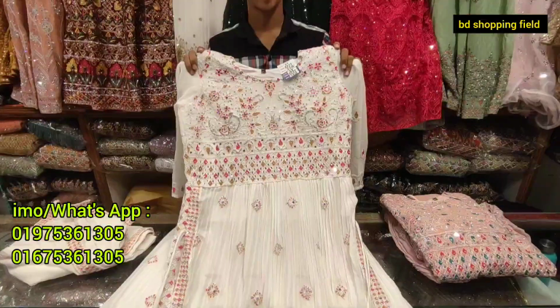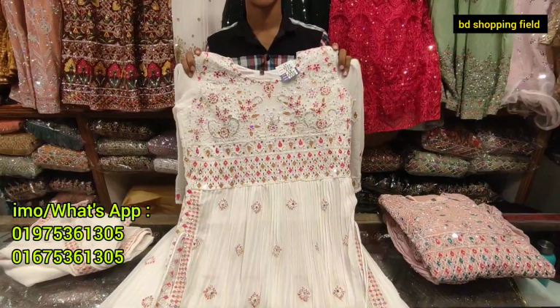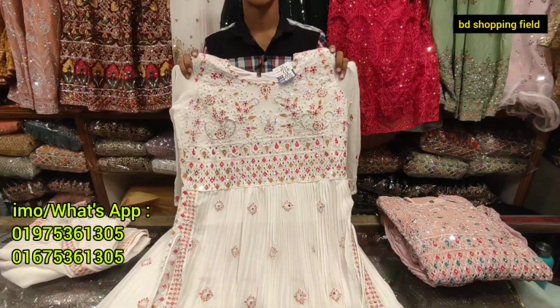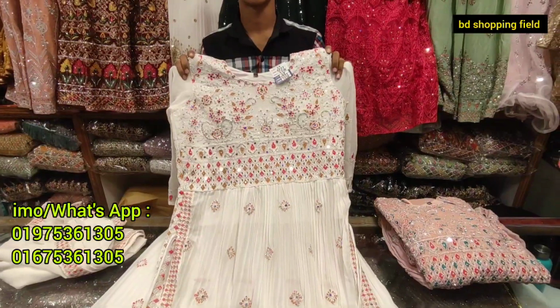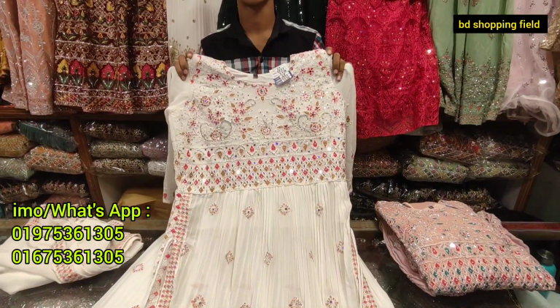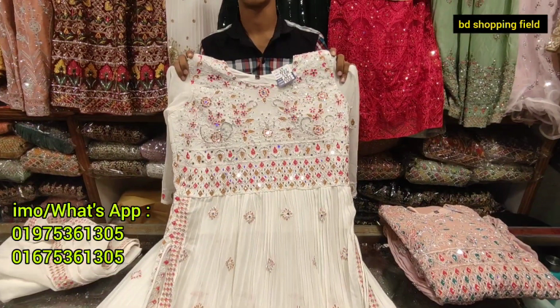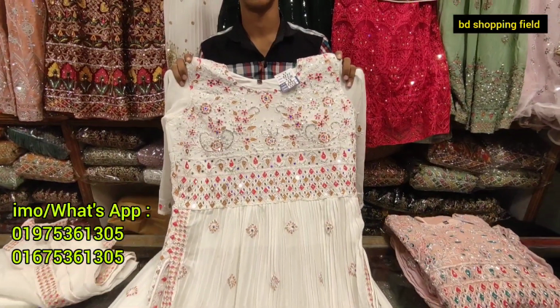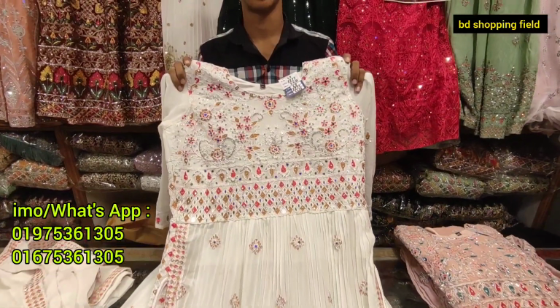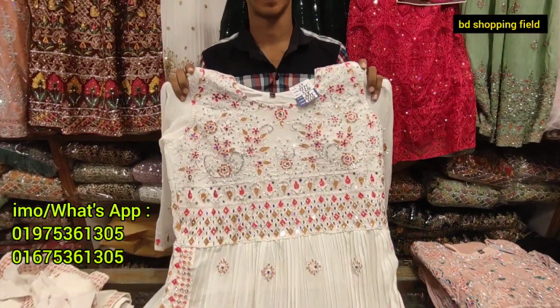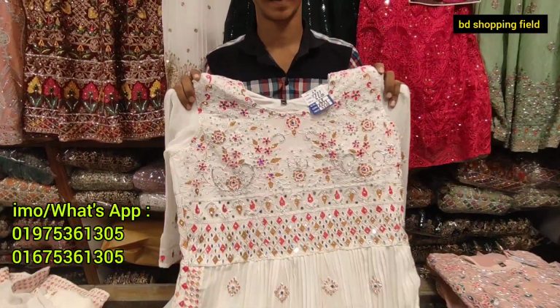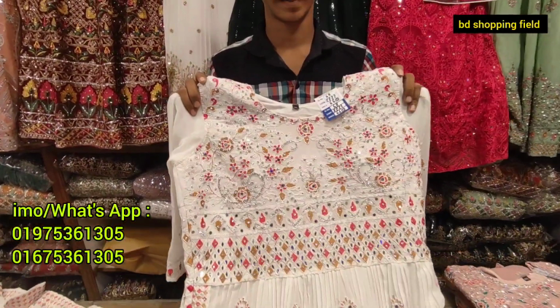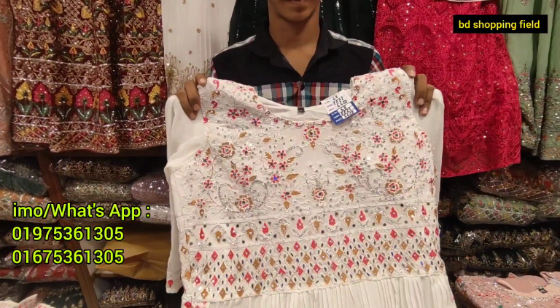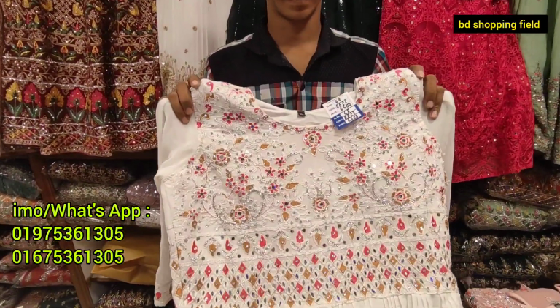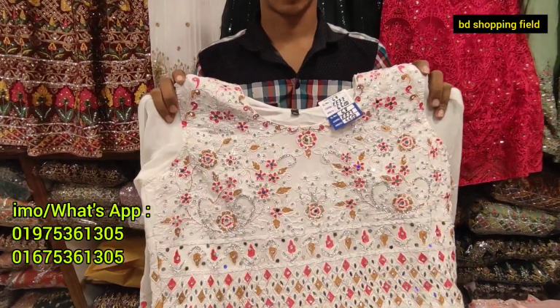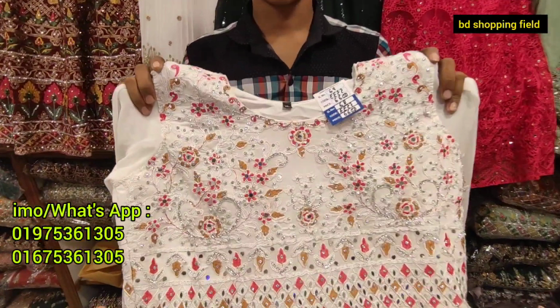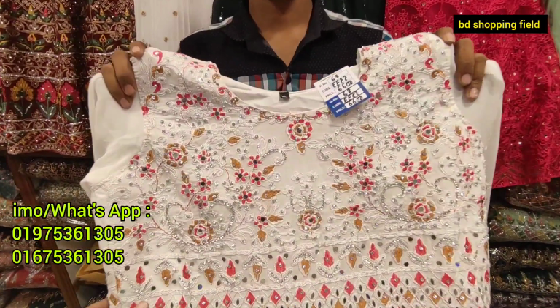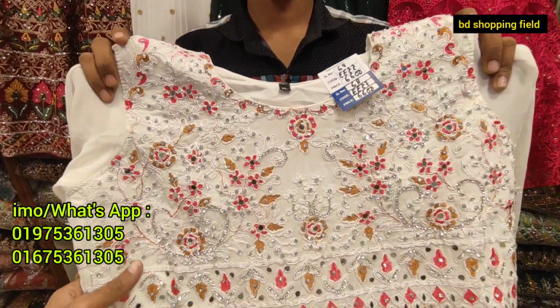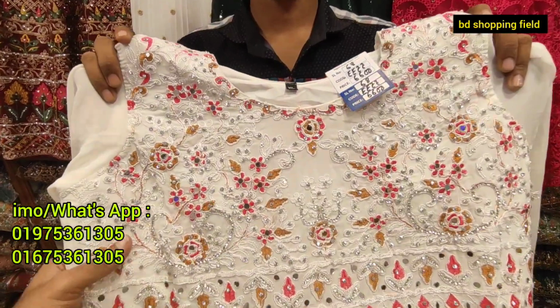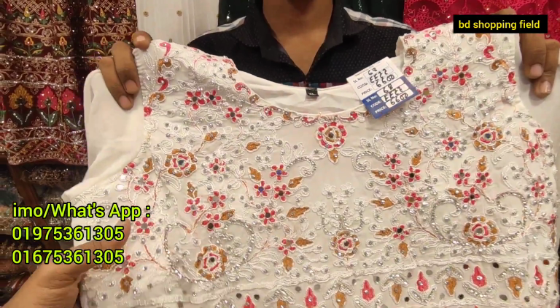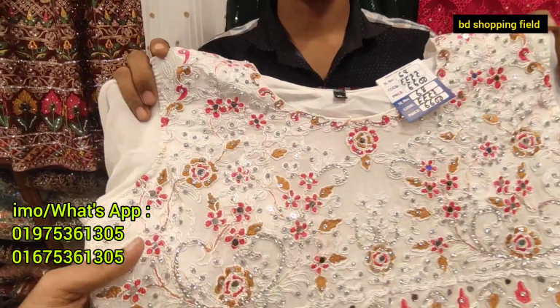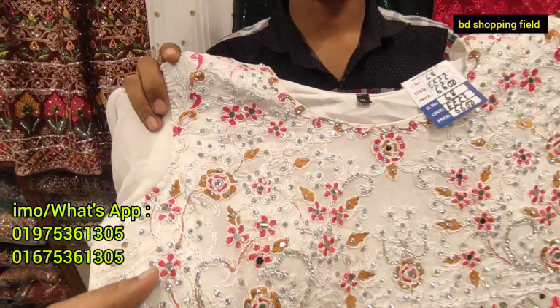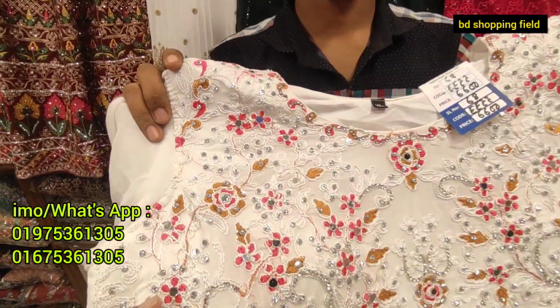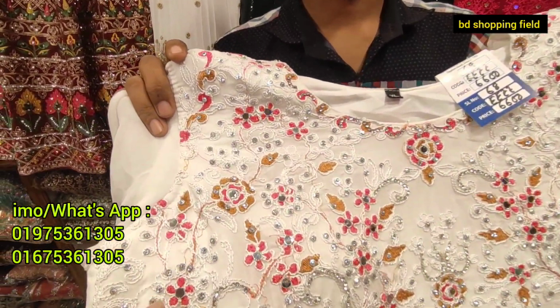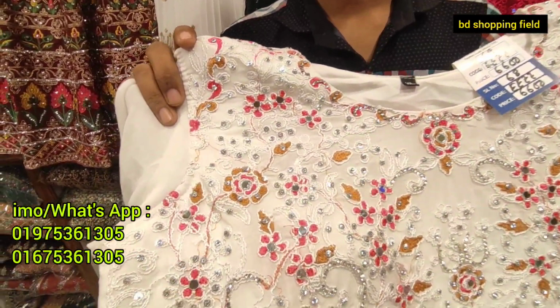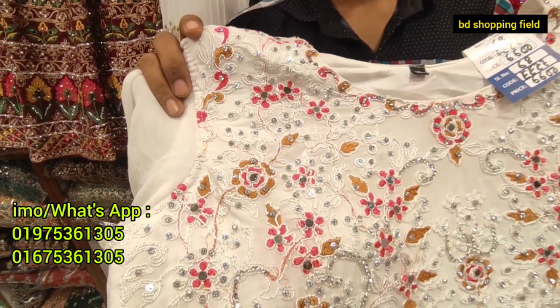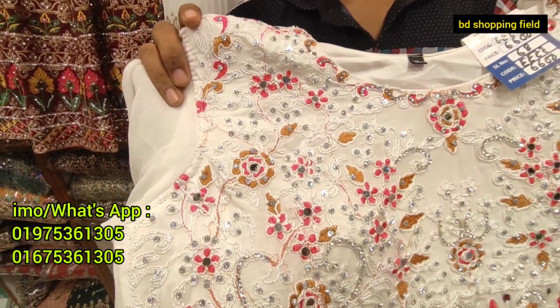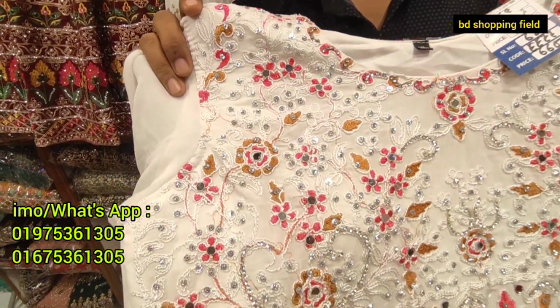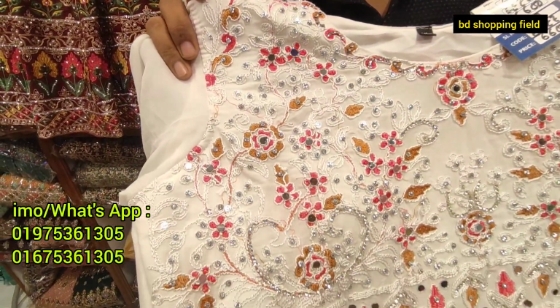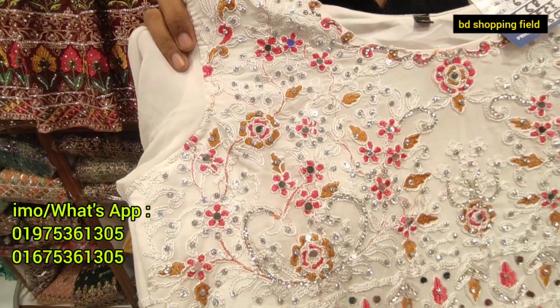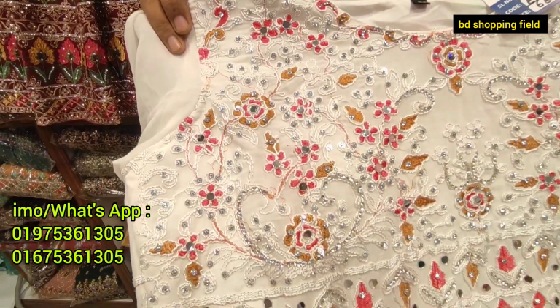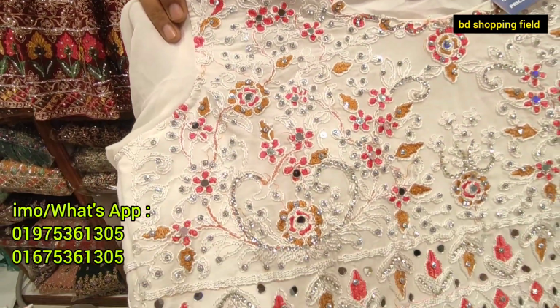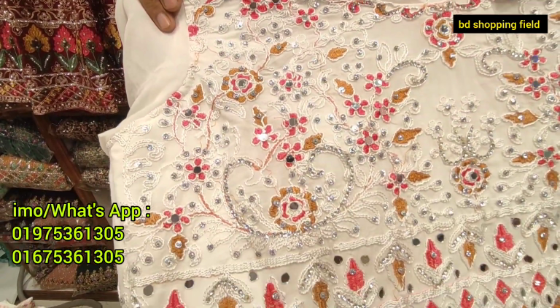Guys, we have some questions. We are very interested in opening your shop. We will use this style for our ceremony.